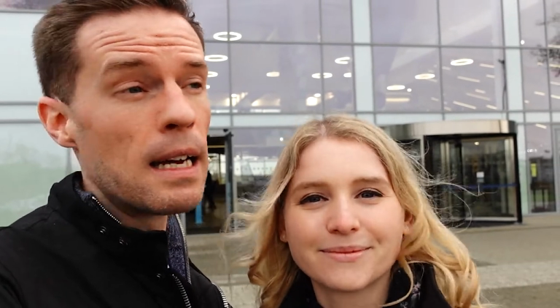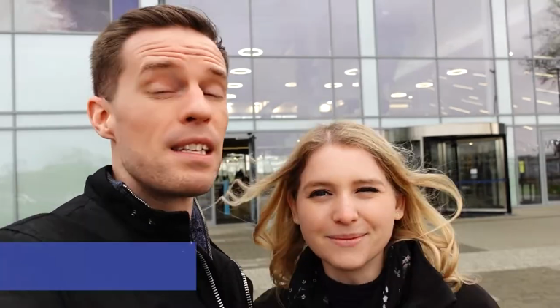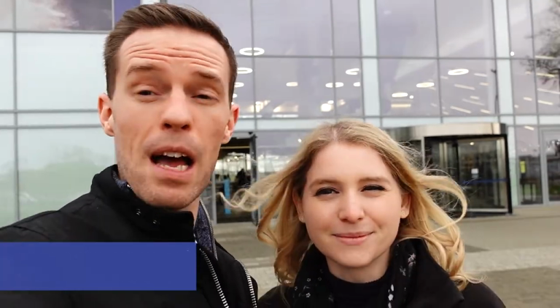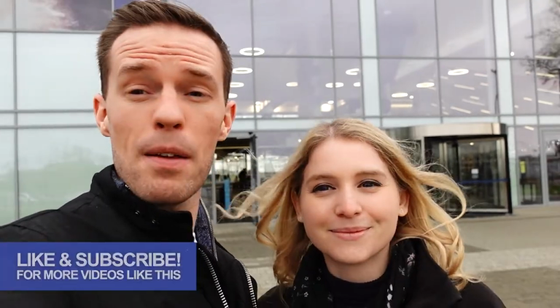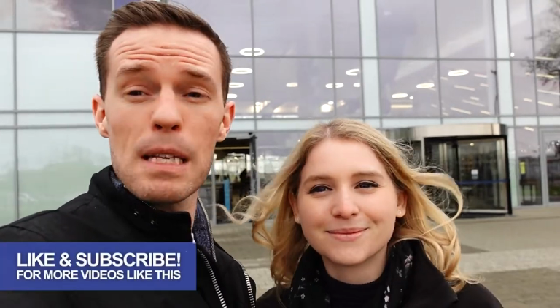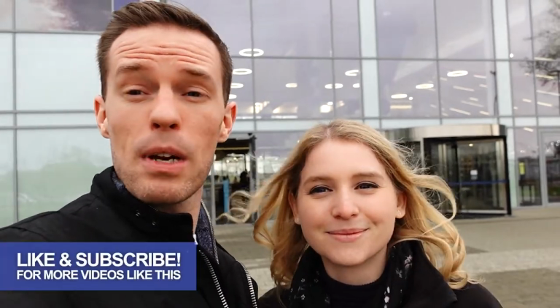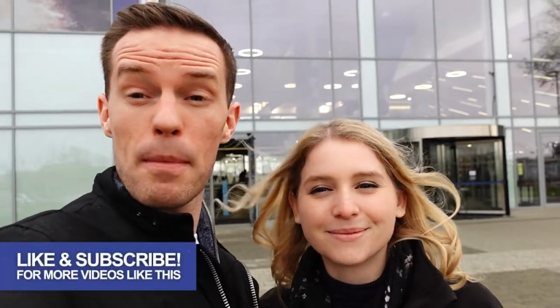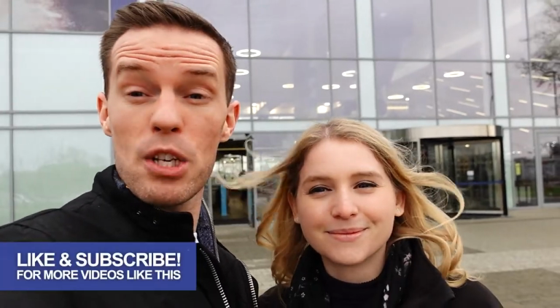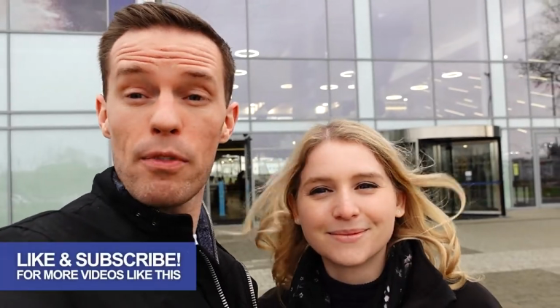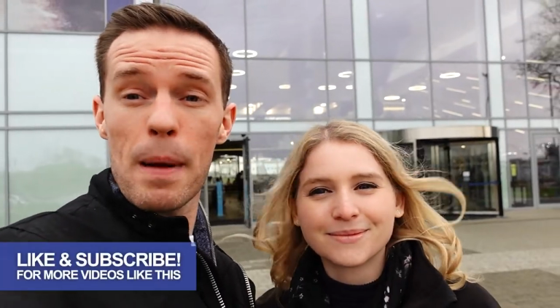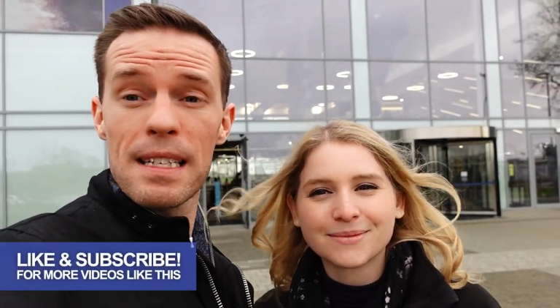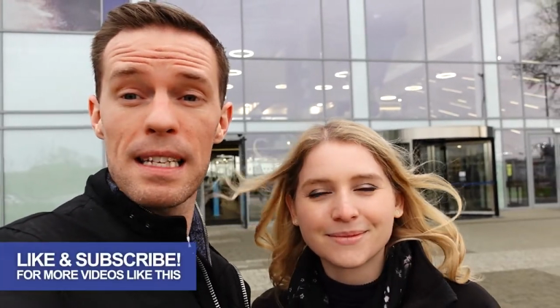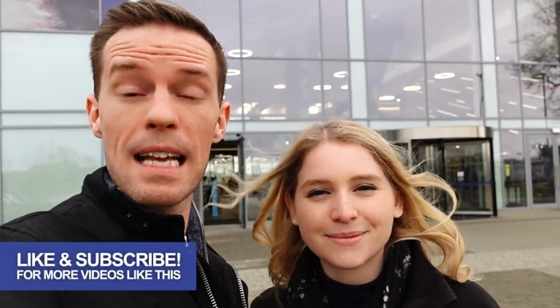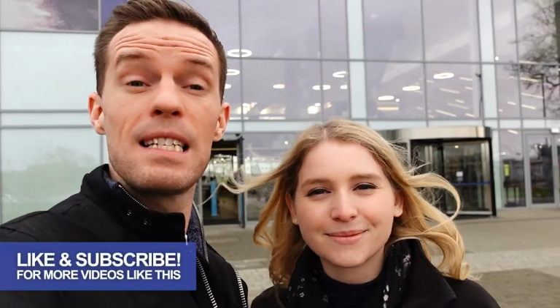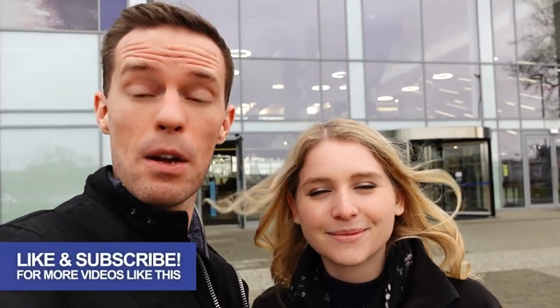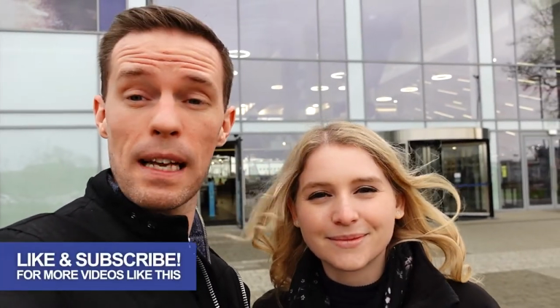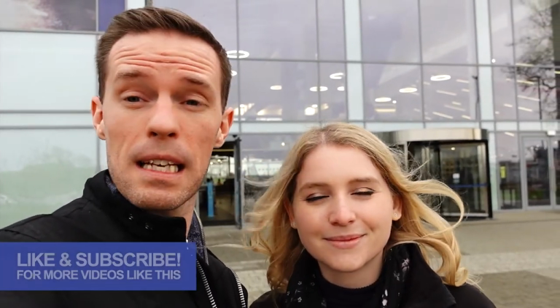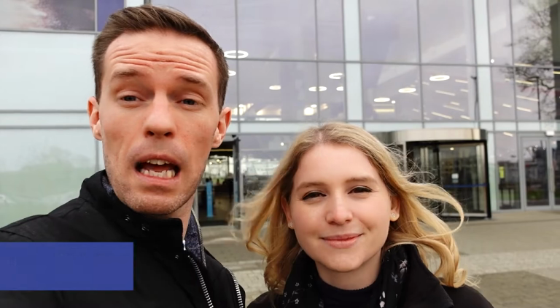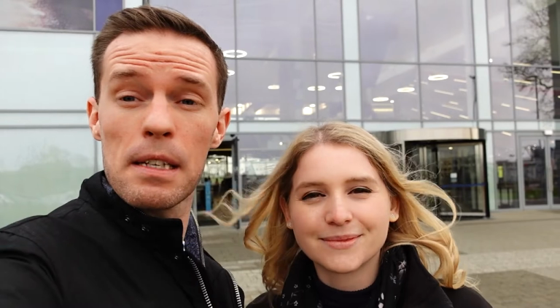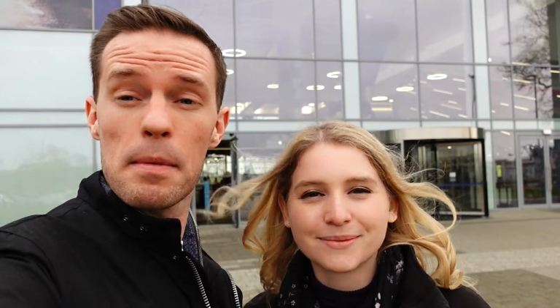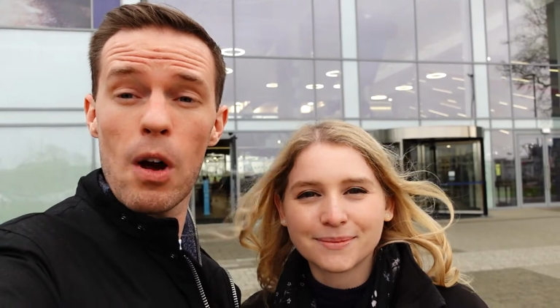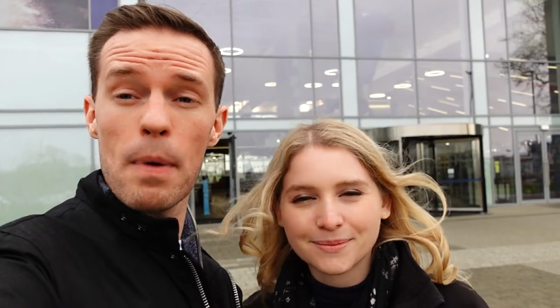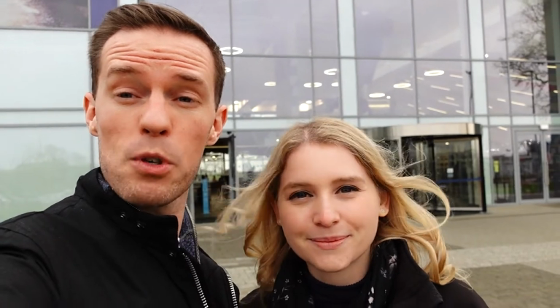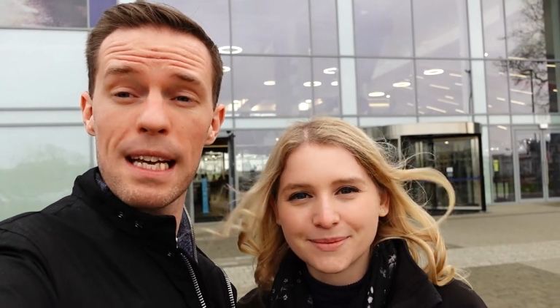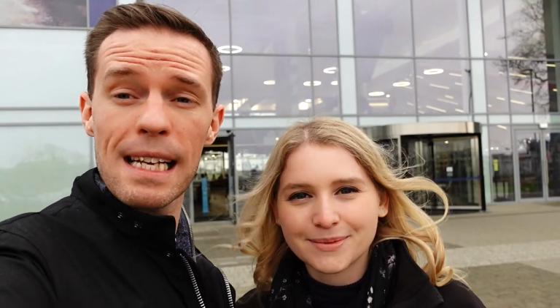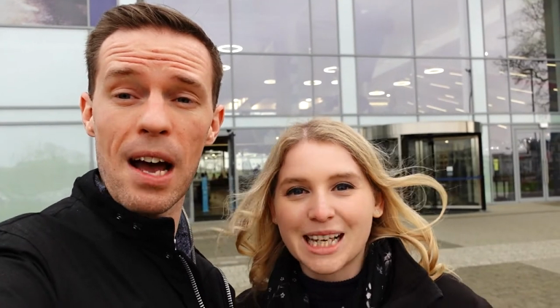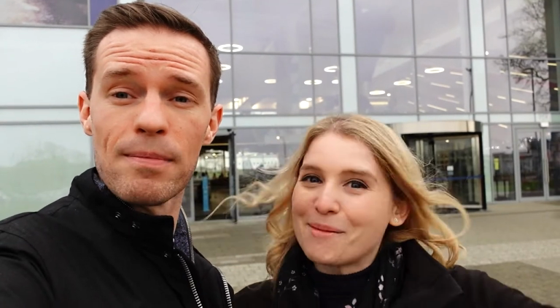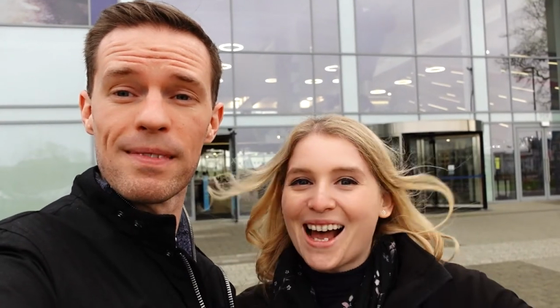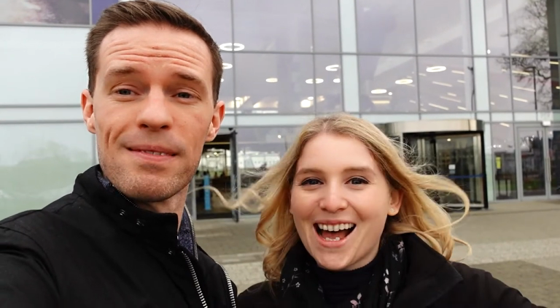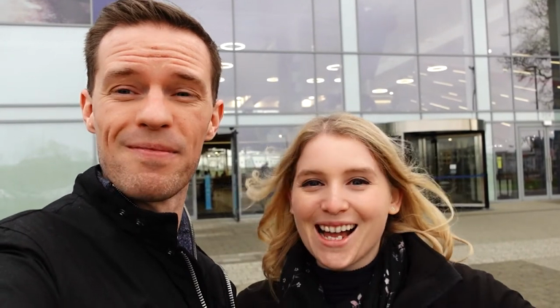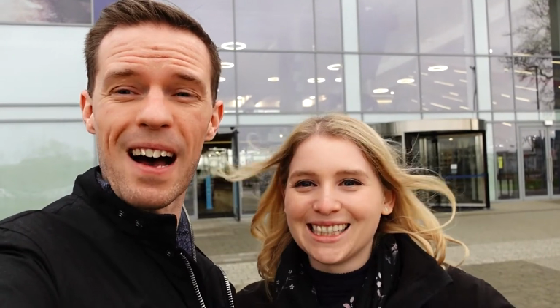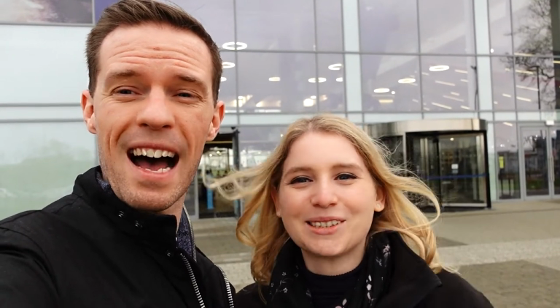That's pretty much it from us today — don't forget to like and subscribe, and we'll see you next time. Bye bye!